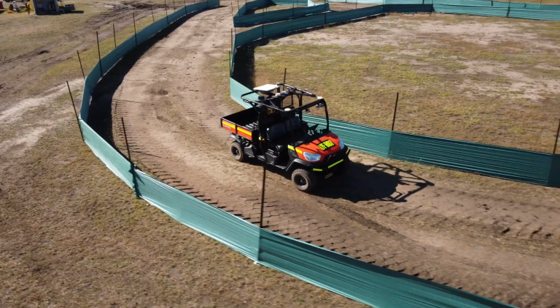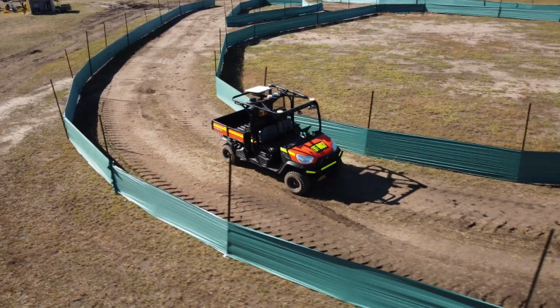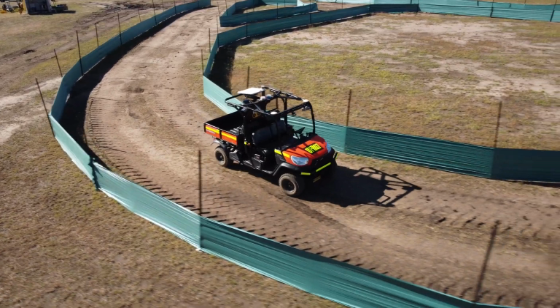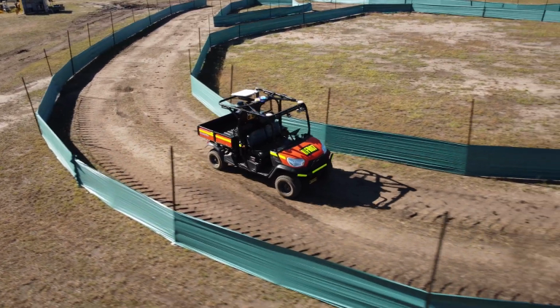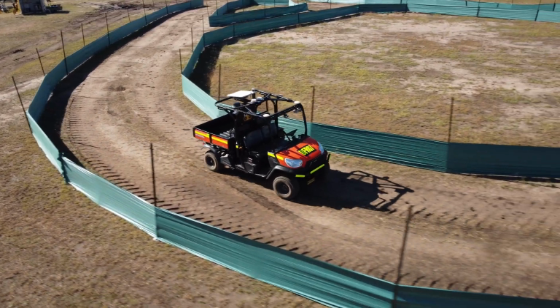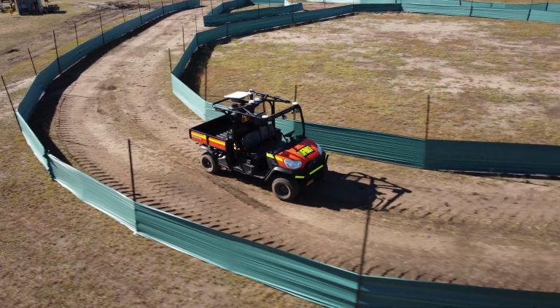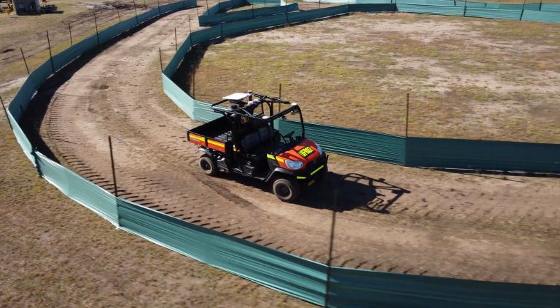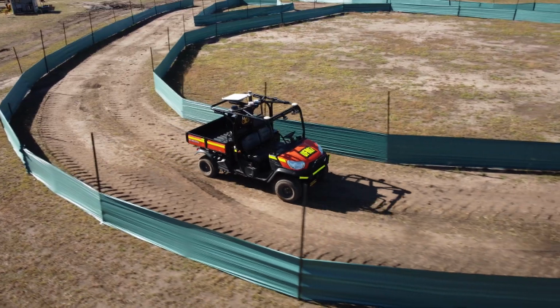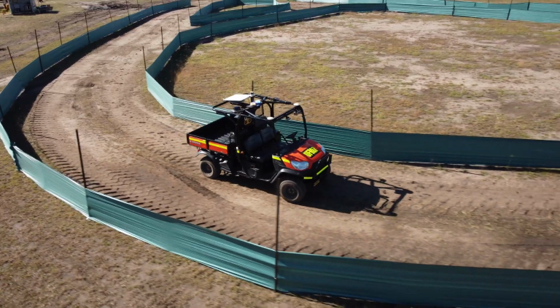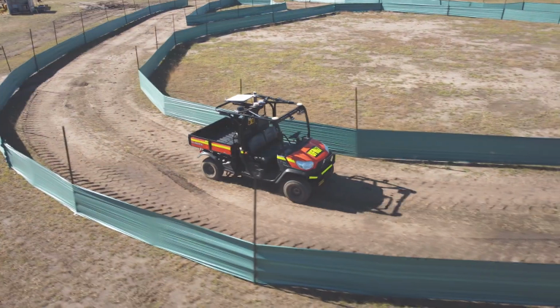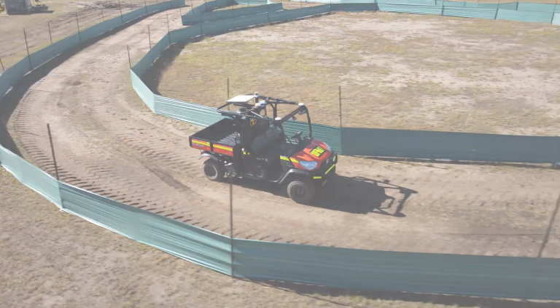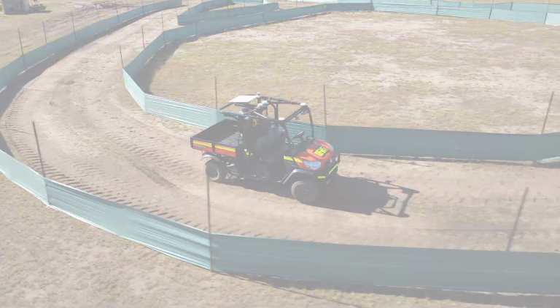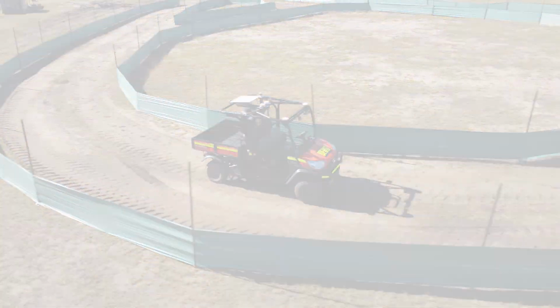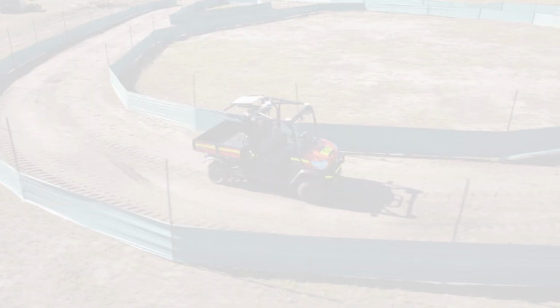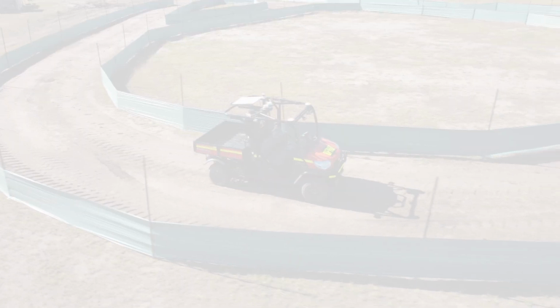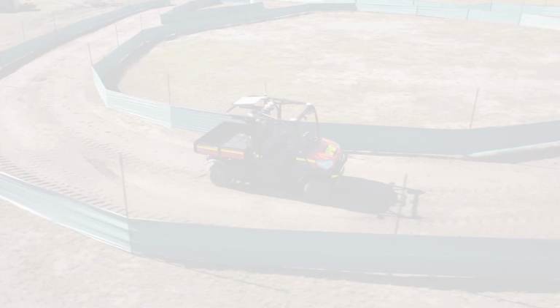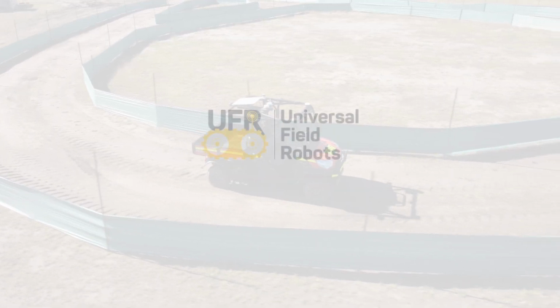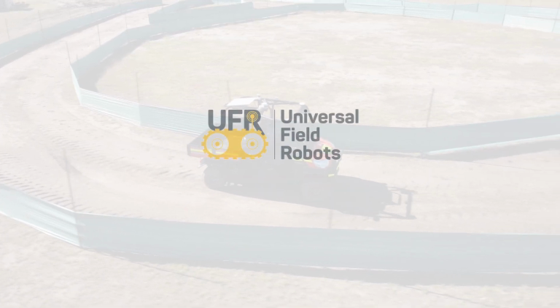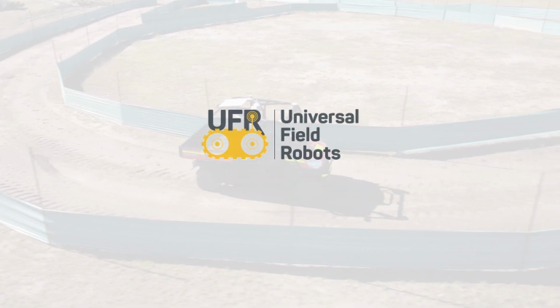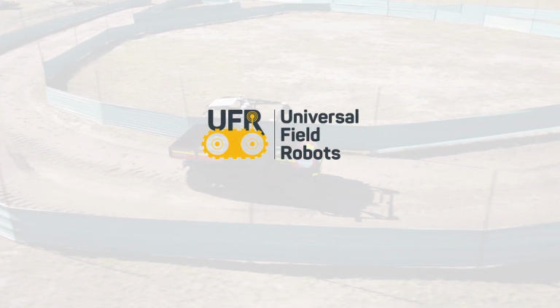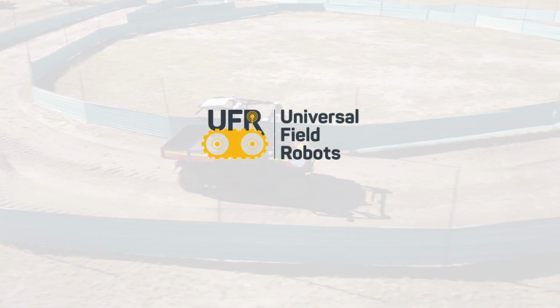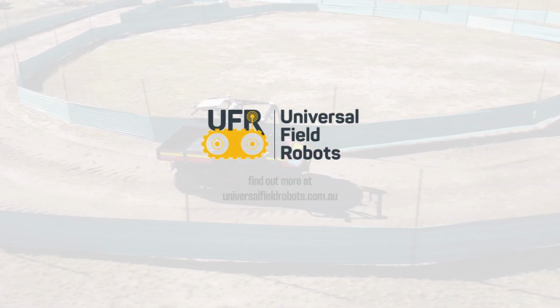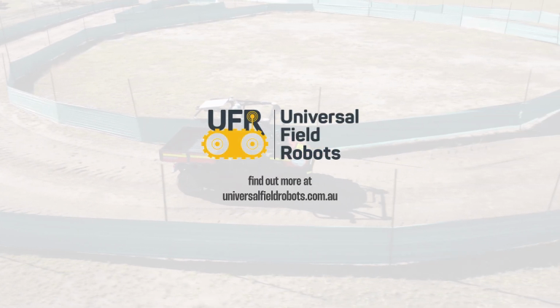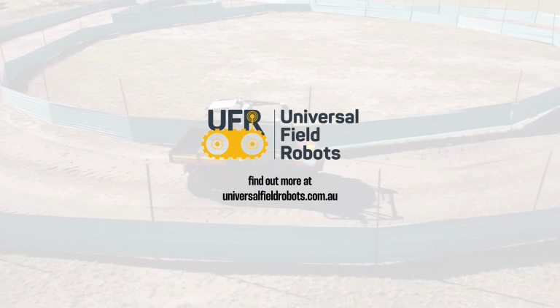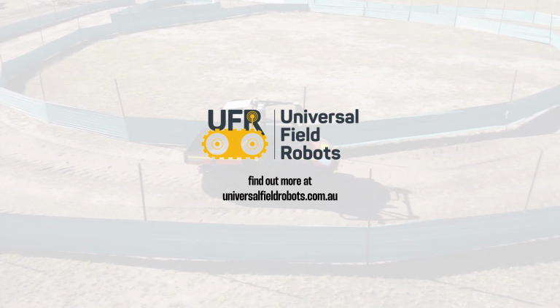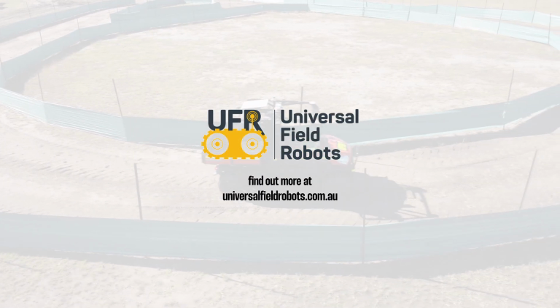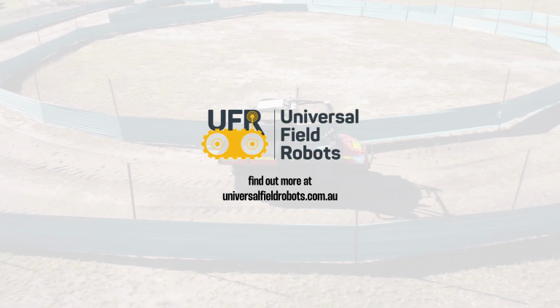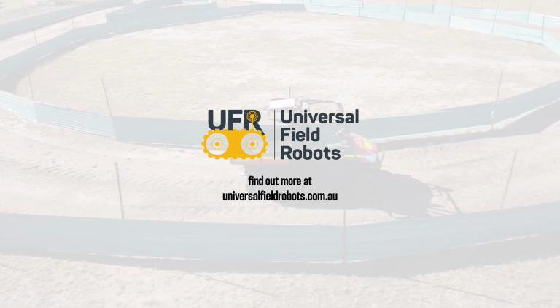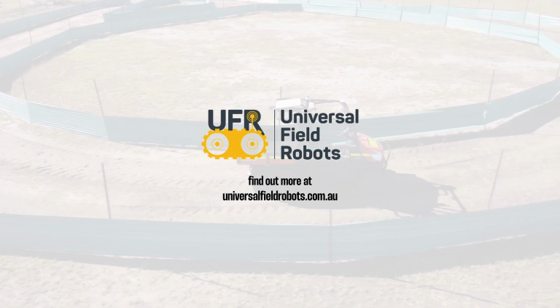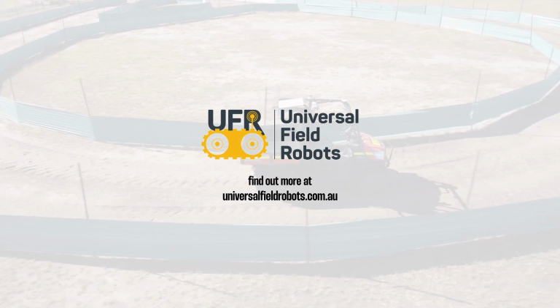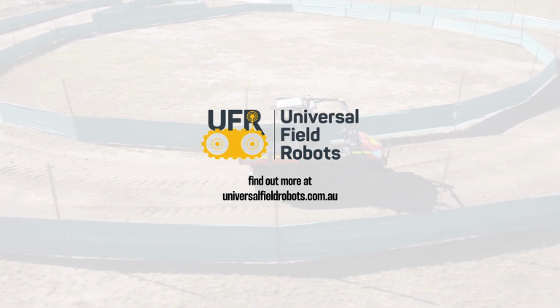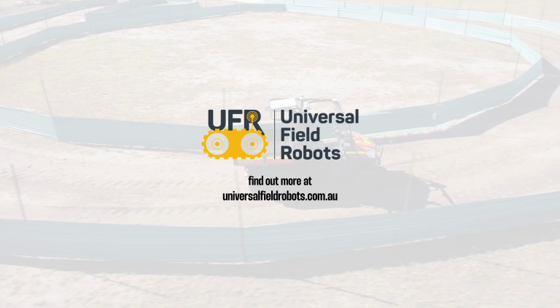For more information about UFR Inspect or any of our autonomous fleet, please visit universalfieldrobots.com.au